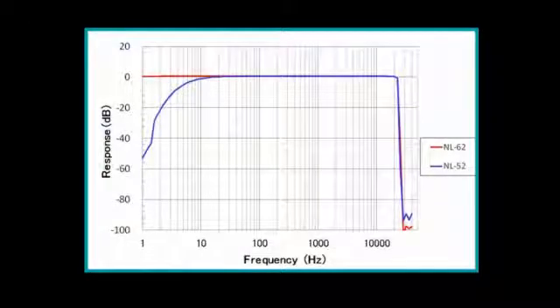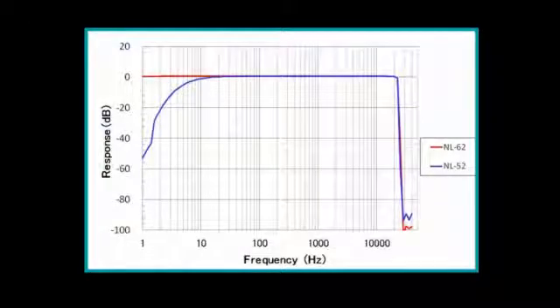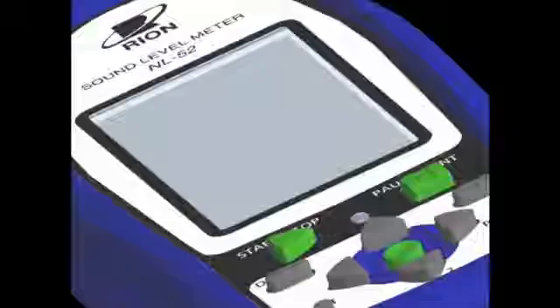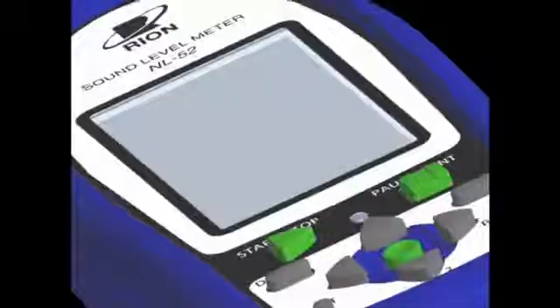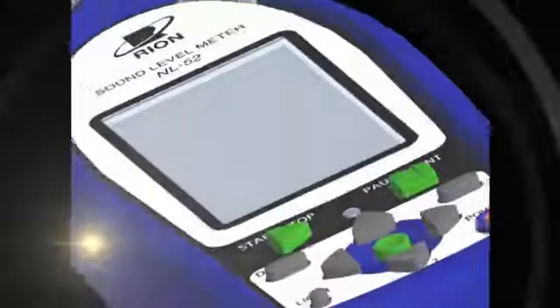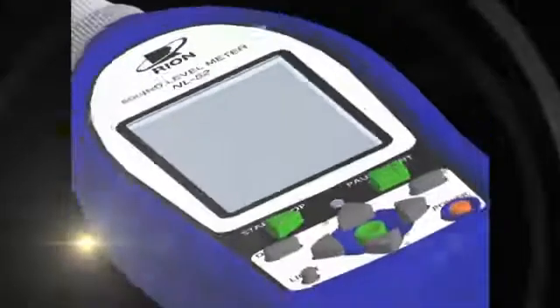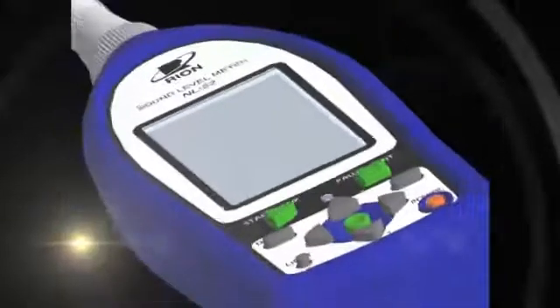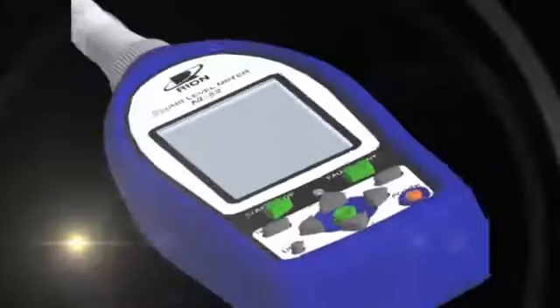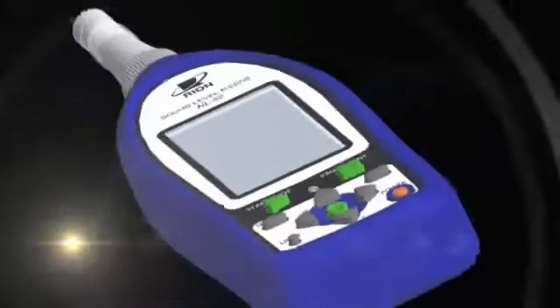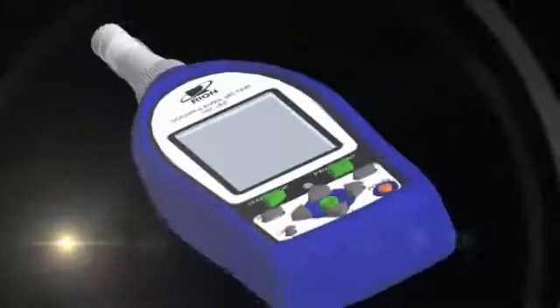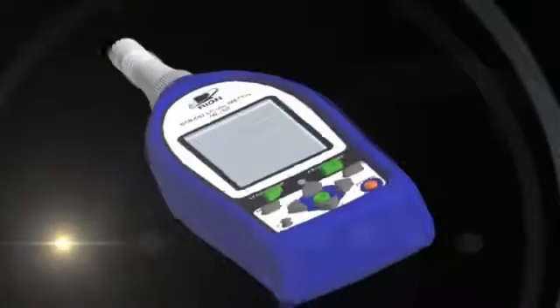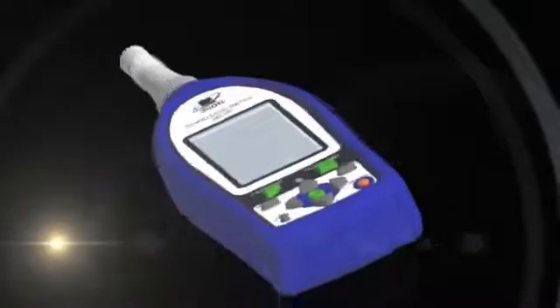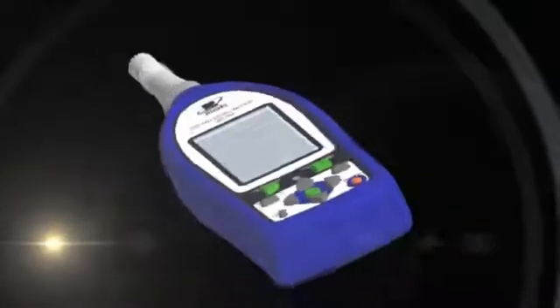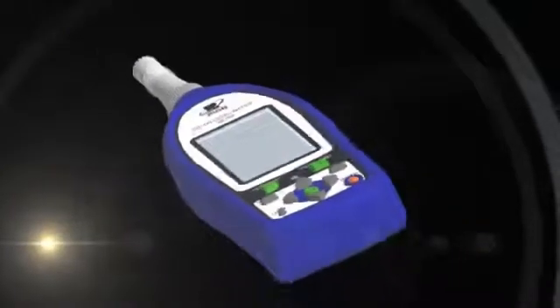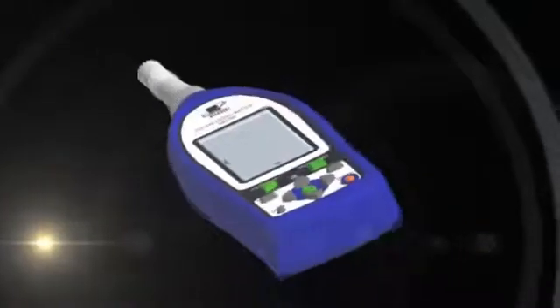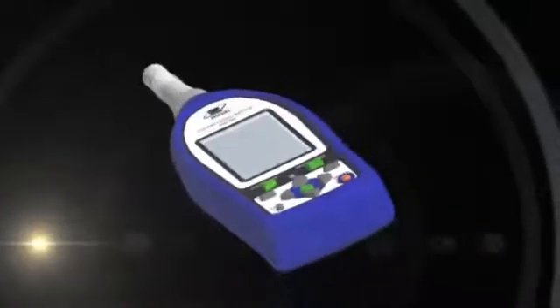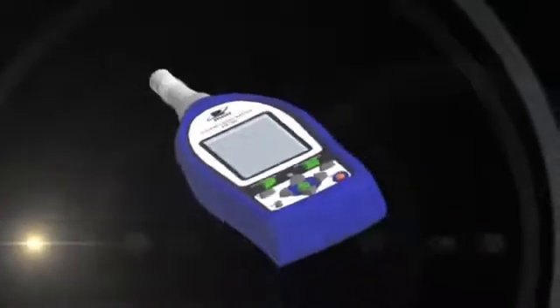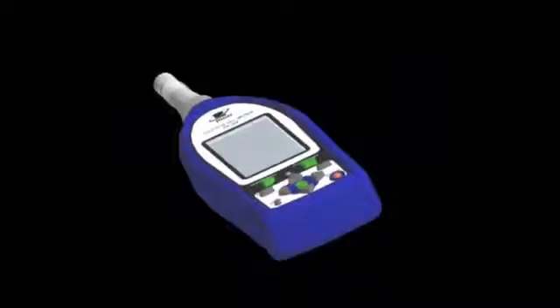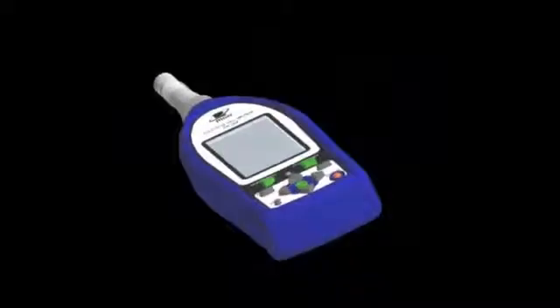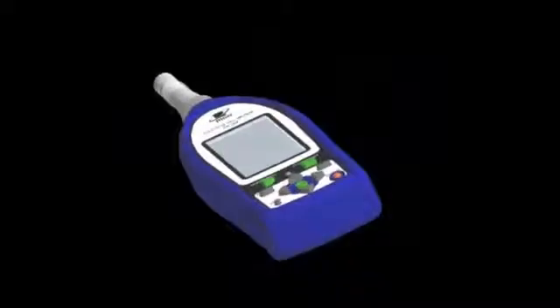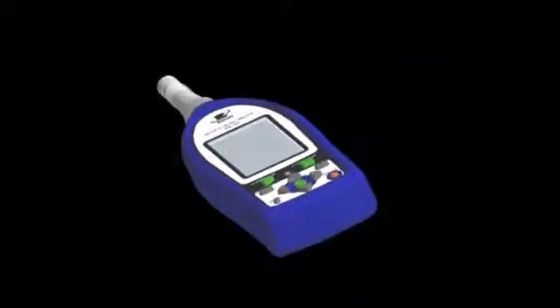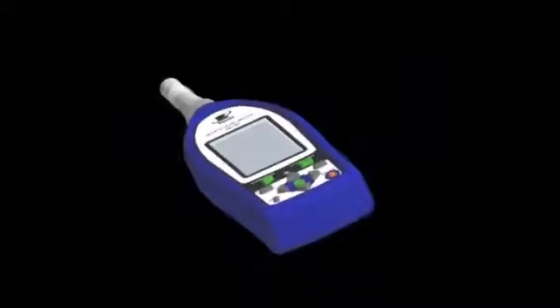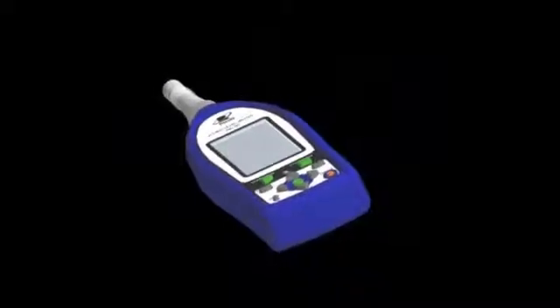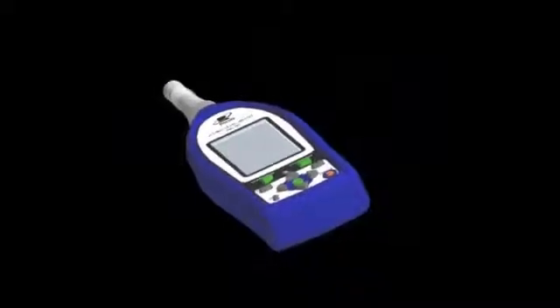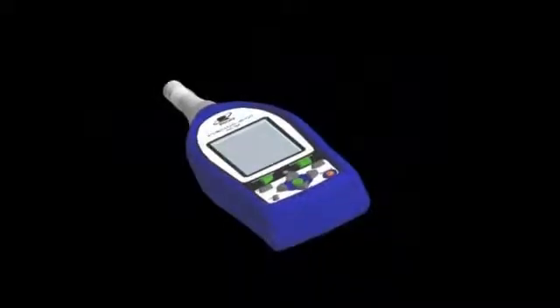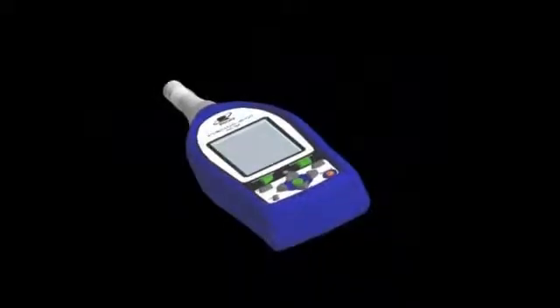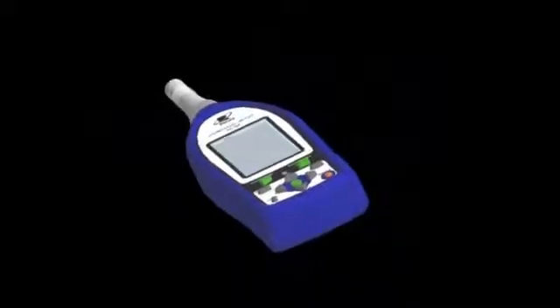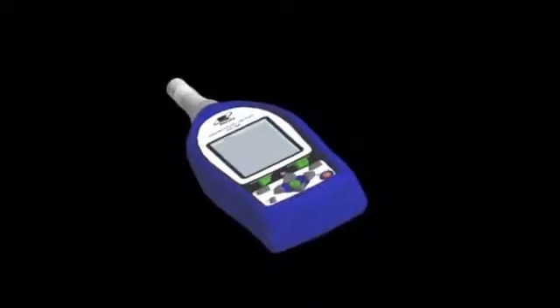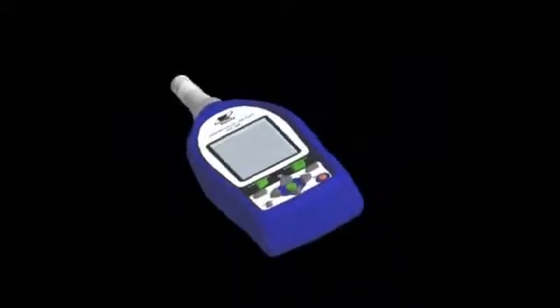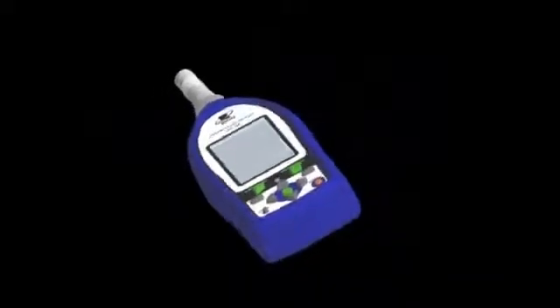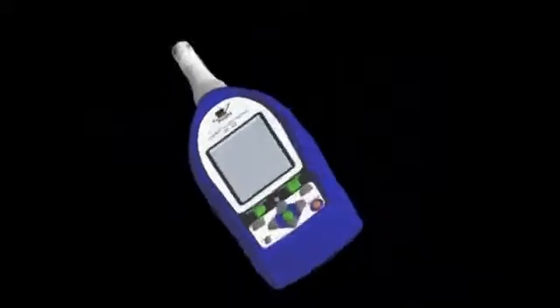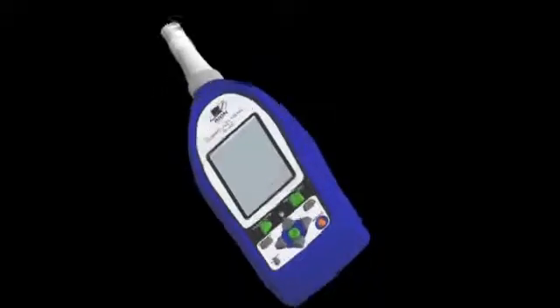We have selected 12 points that show the advantages of these meters and why they are popular.